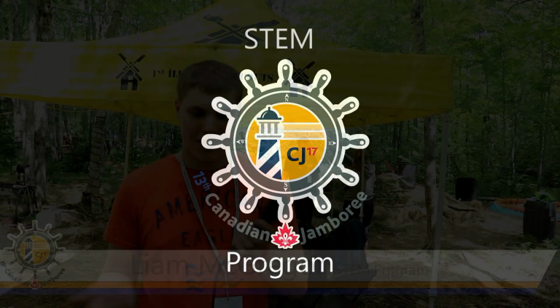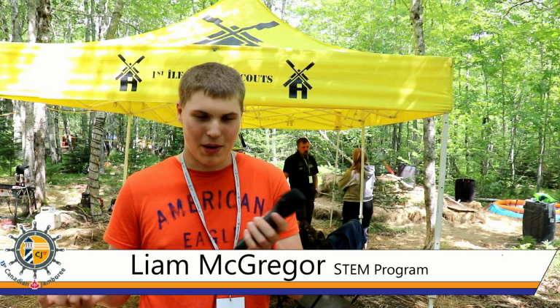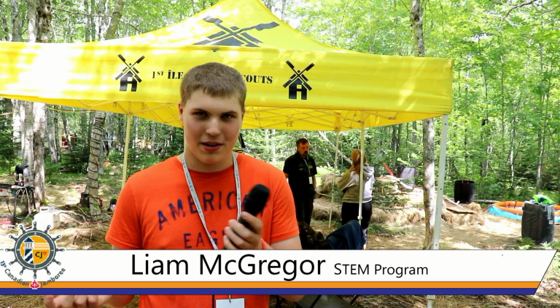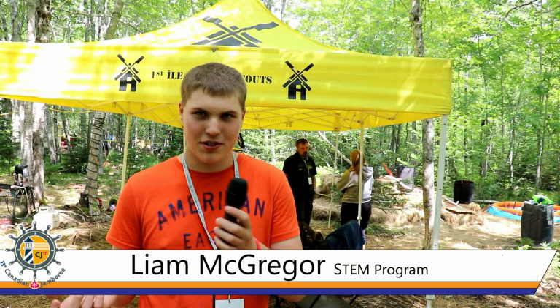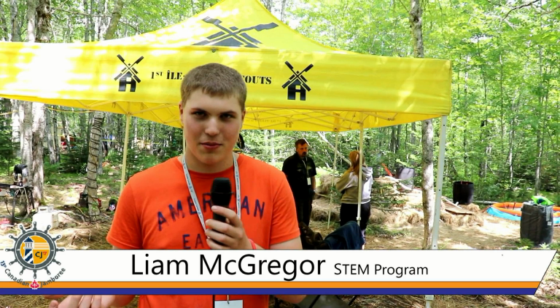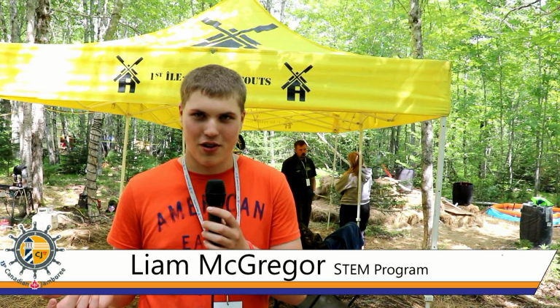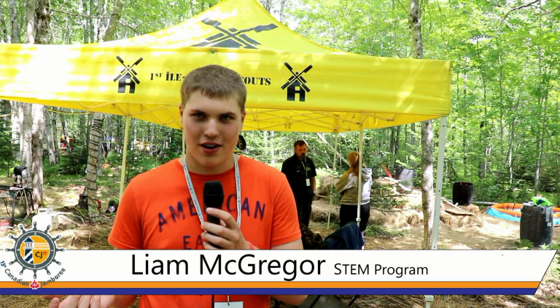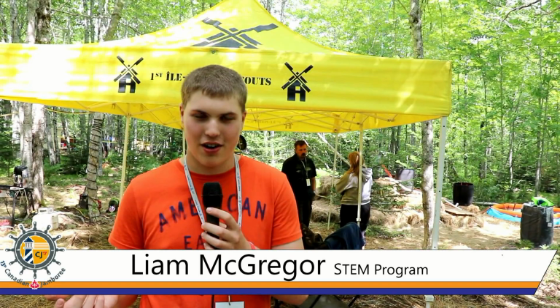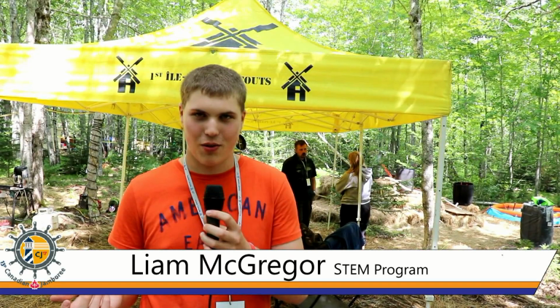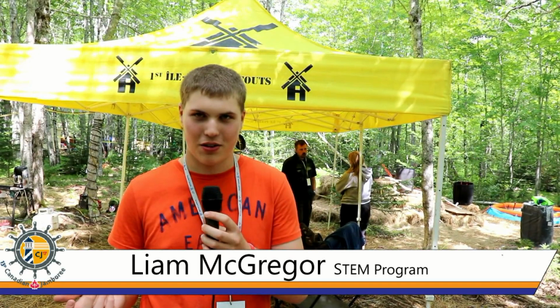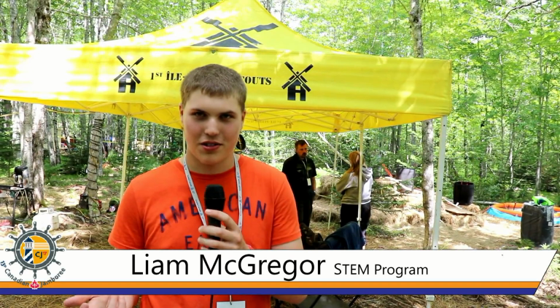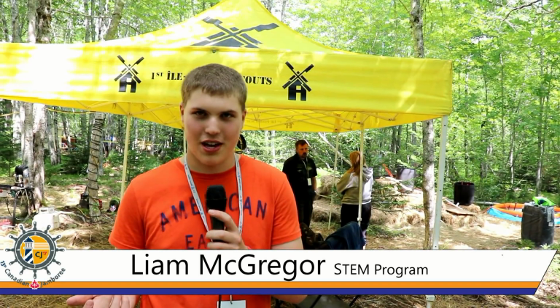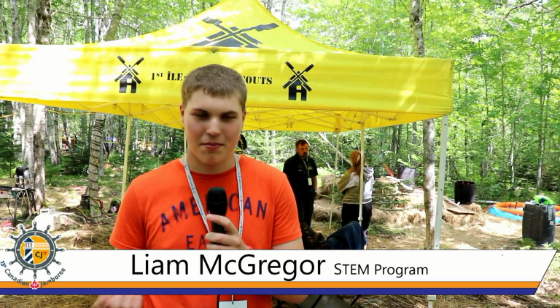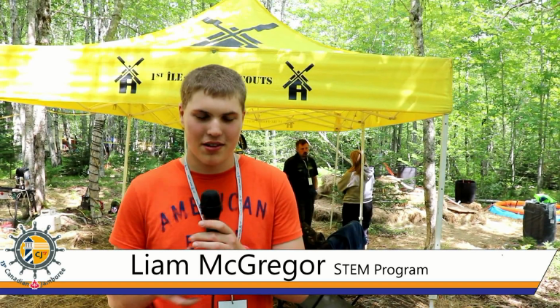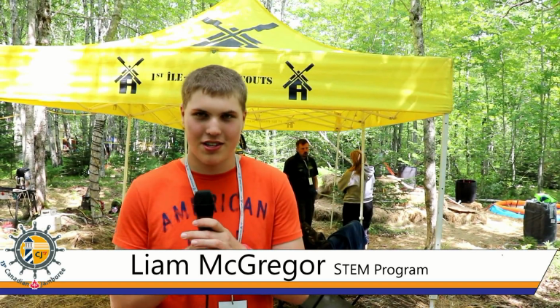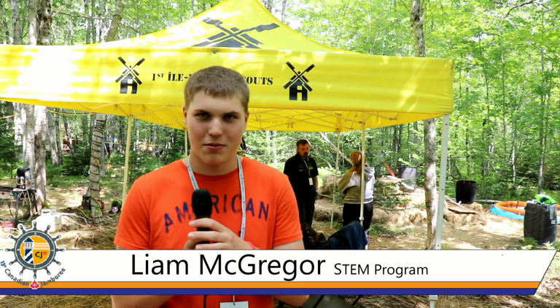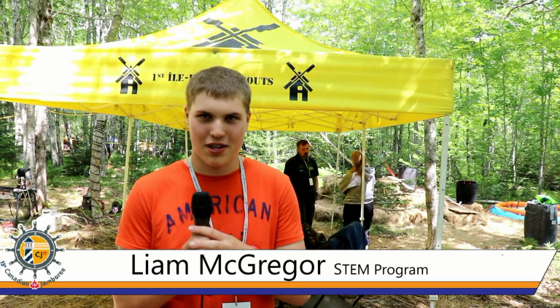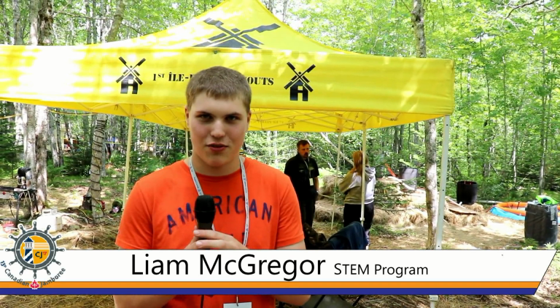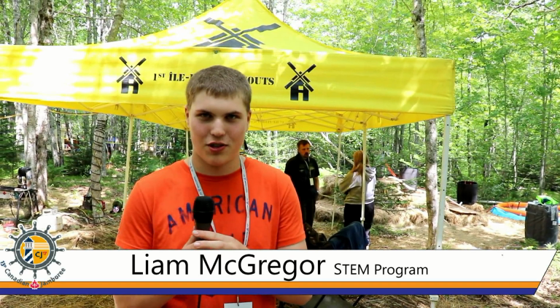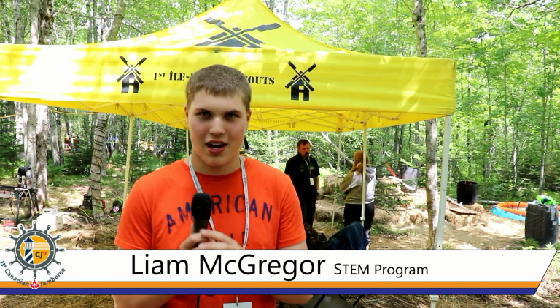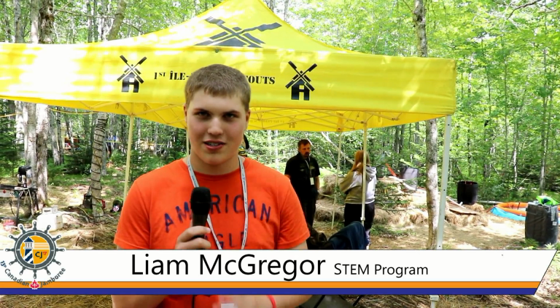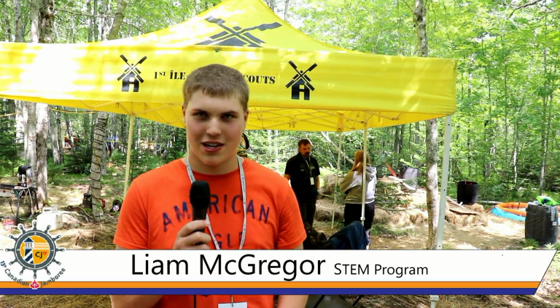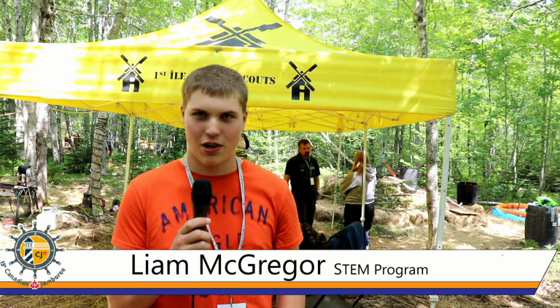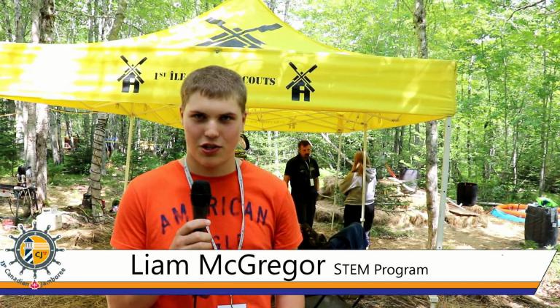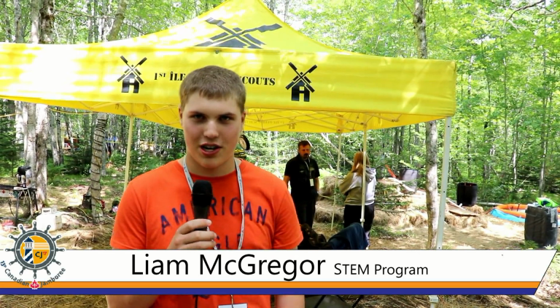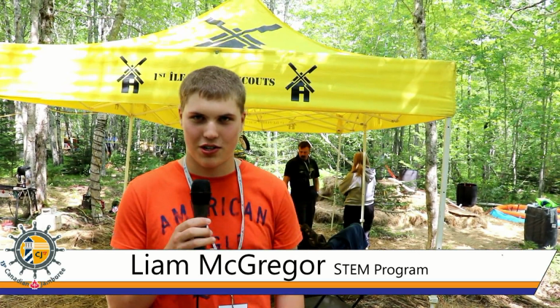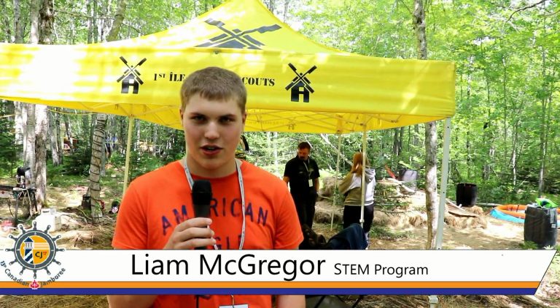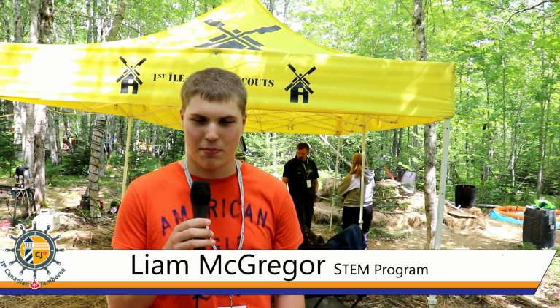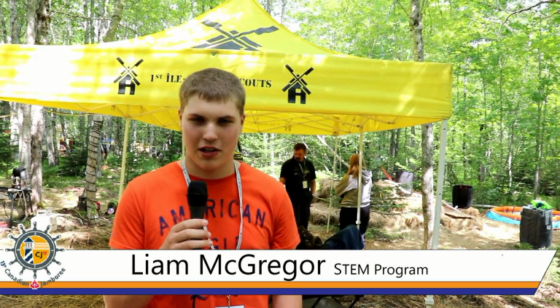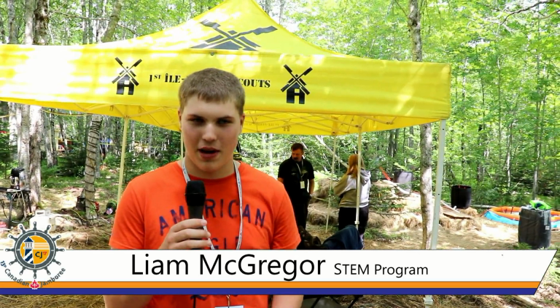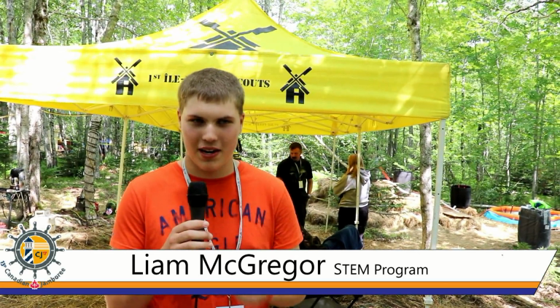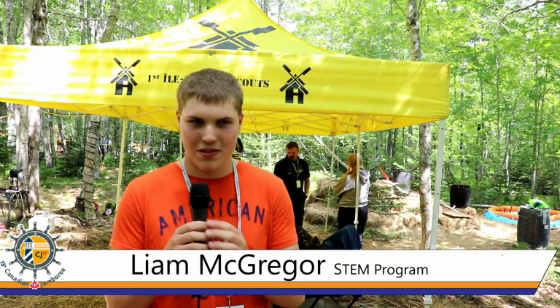My name is Liam McGregor and welcome to STEM. STEM stands for Science, Technology, Engineering, and Mathematics.